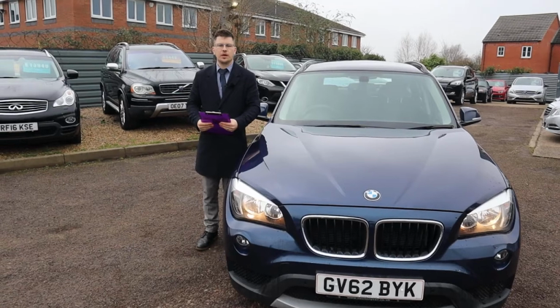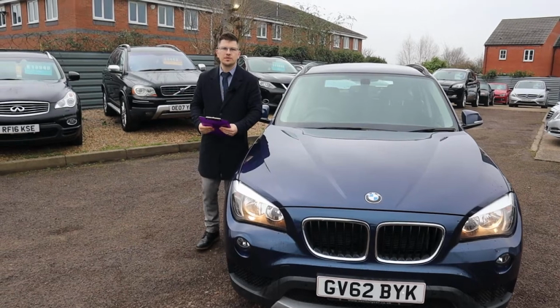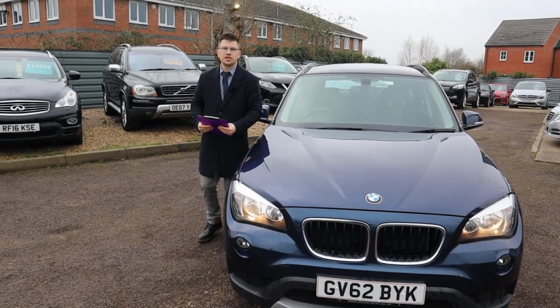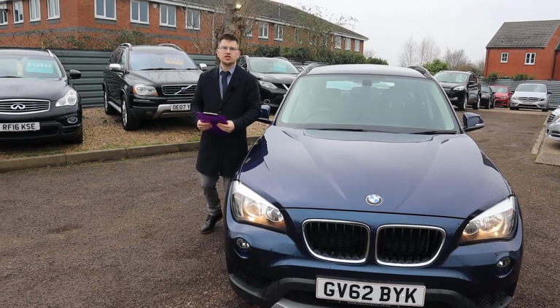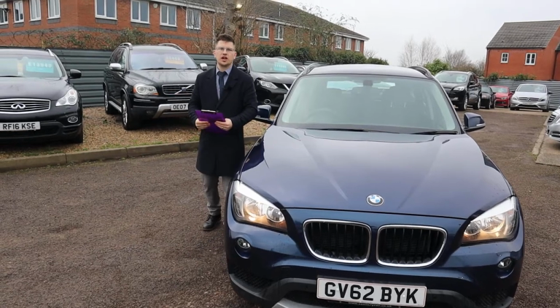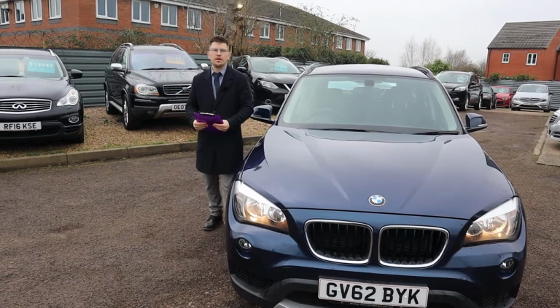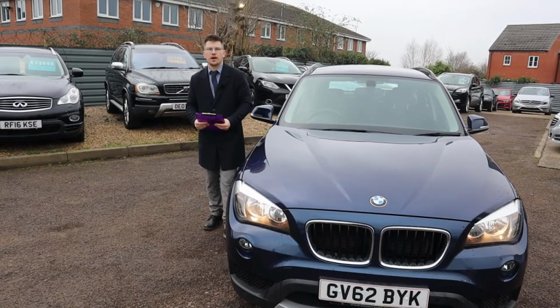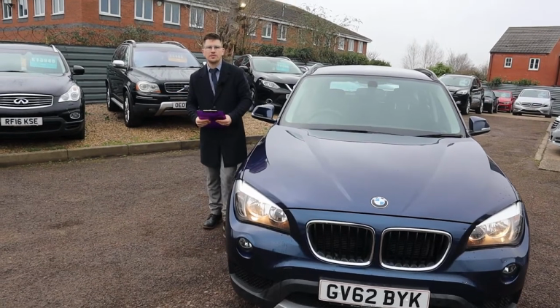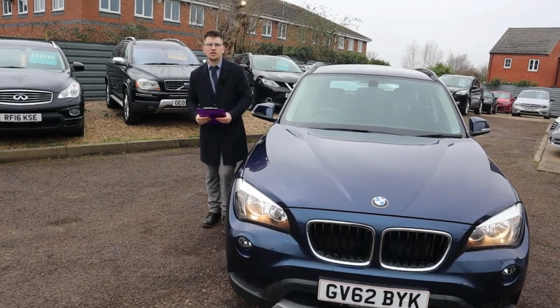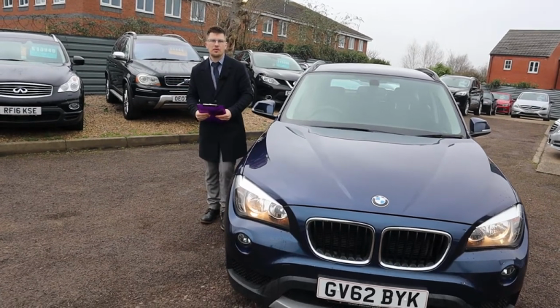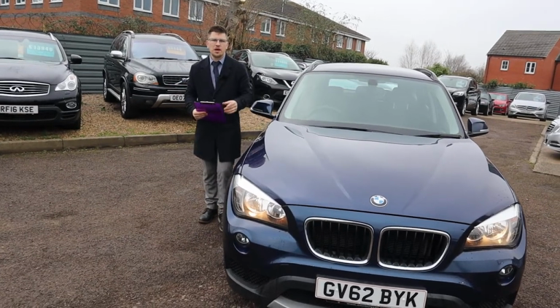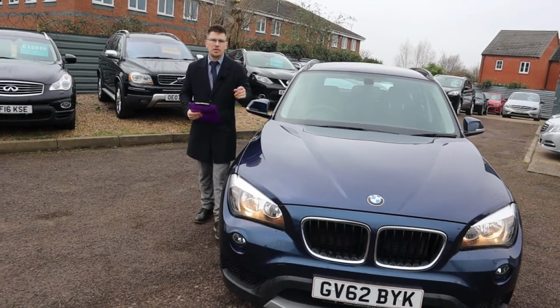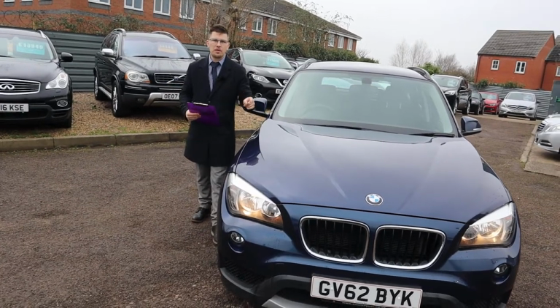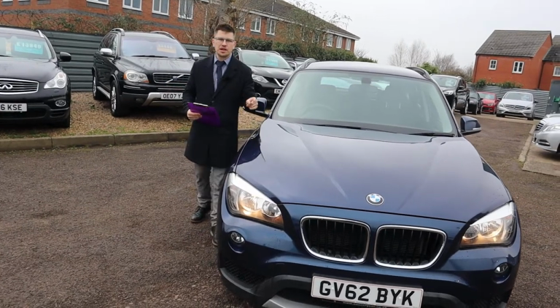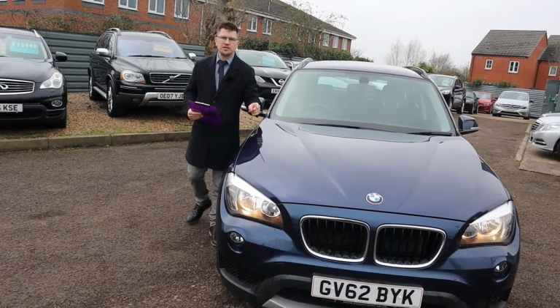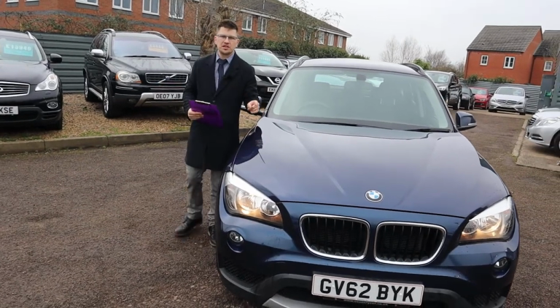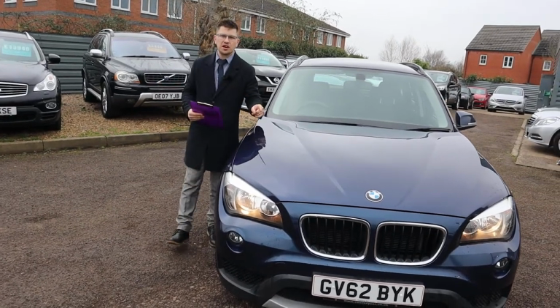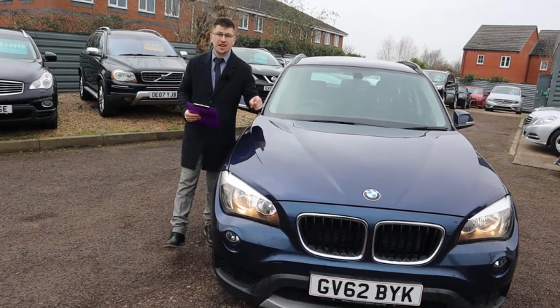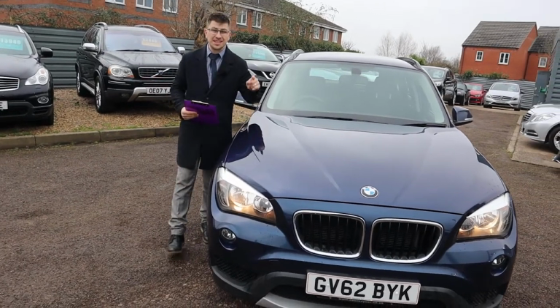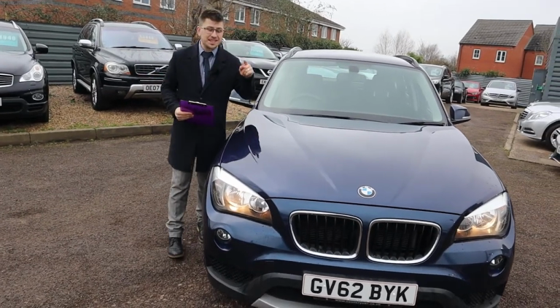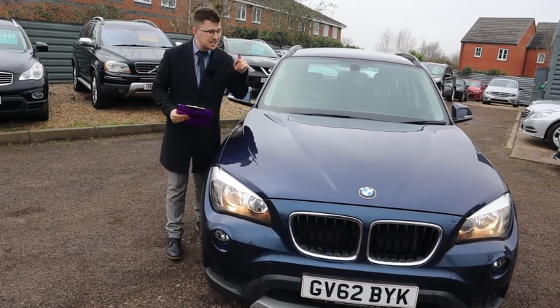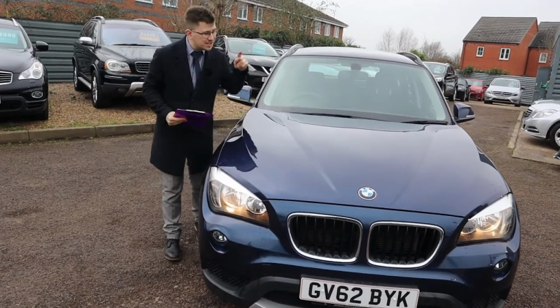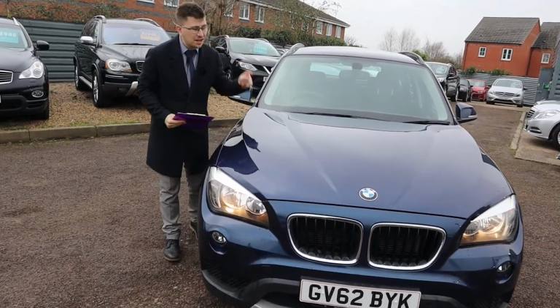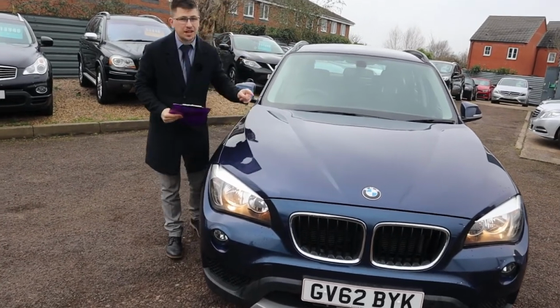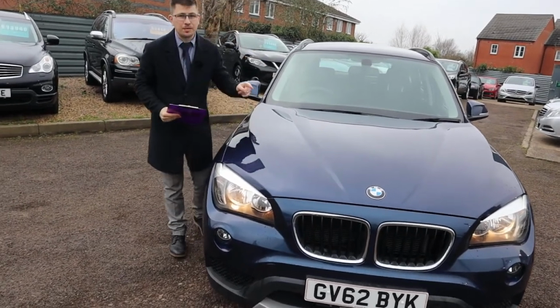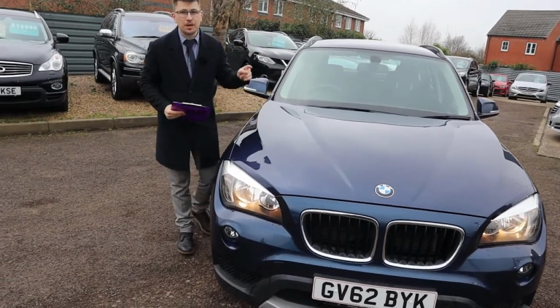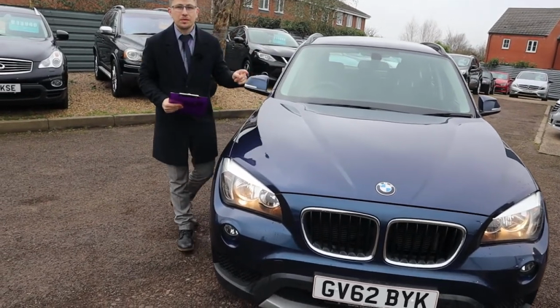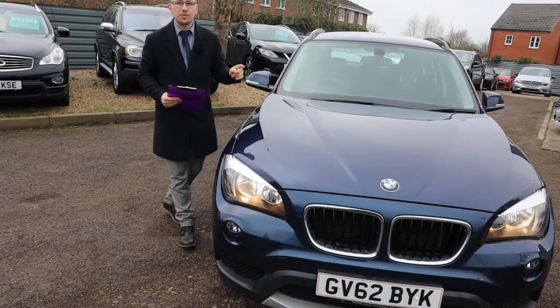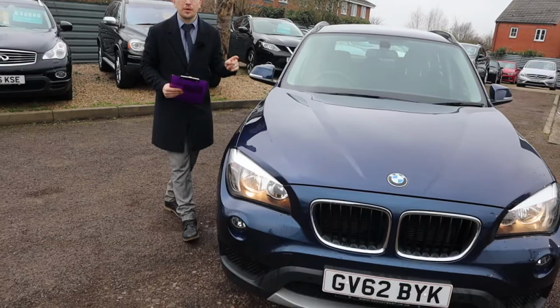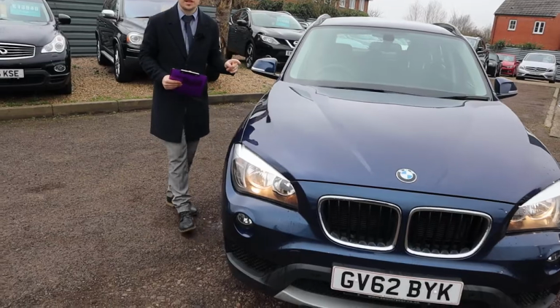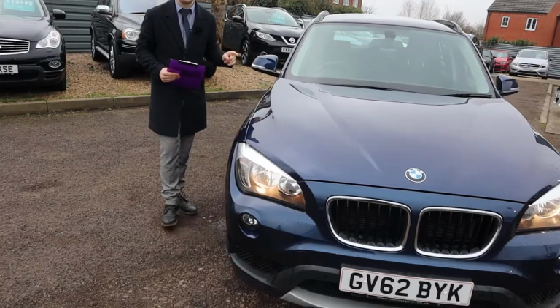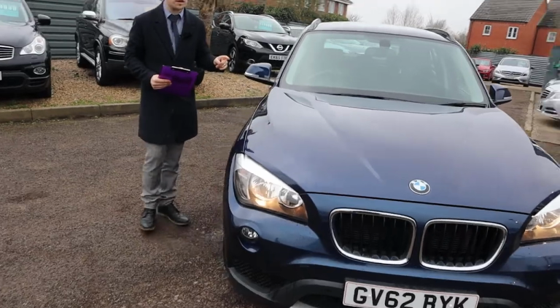Welcome to Country Car, my name's Tom. Brand new to stock is this stunning BMW X1.